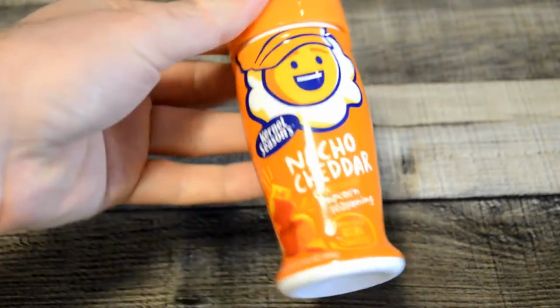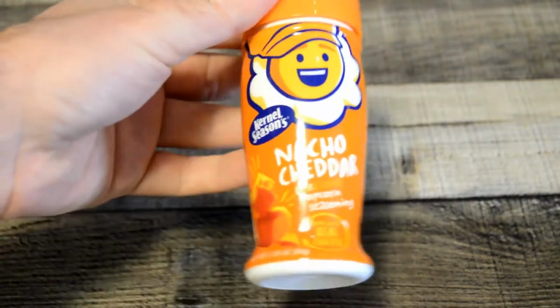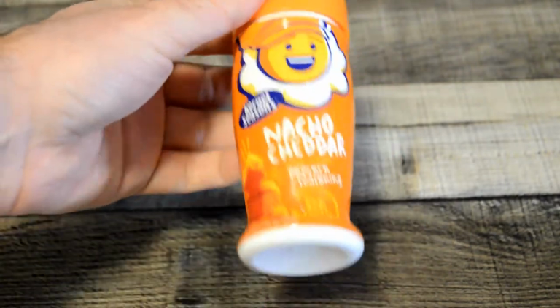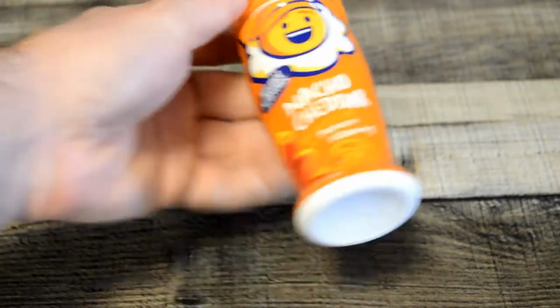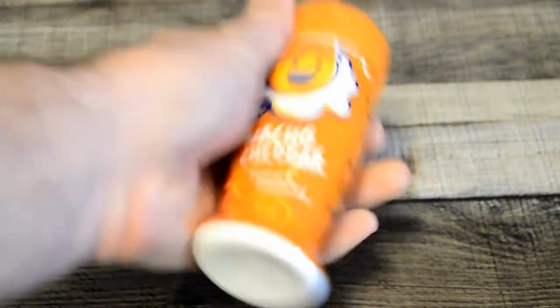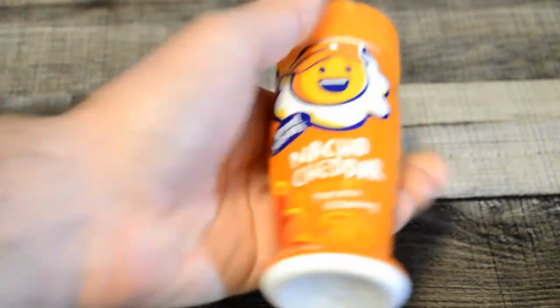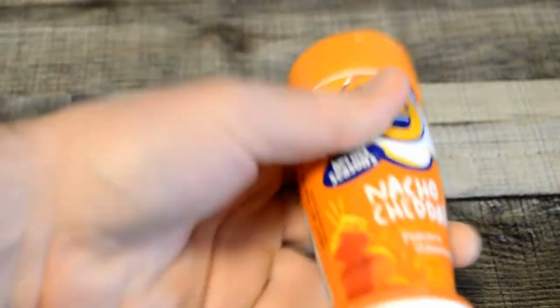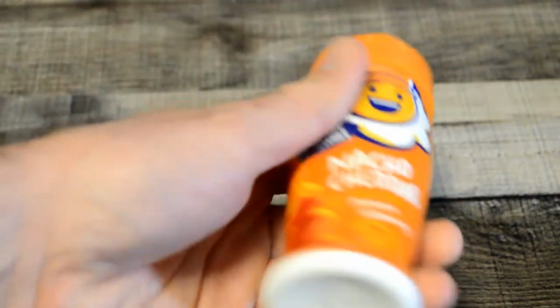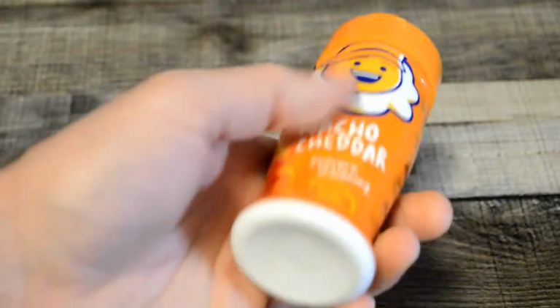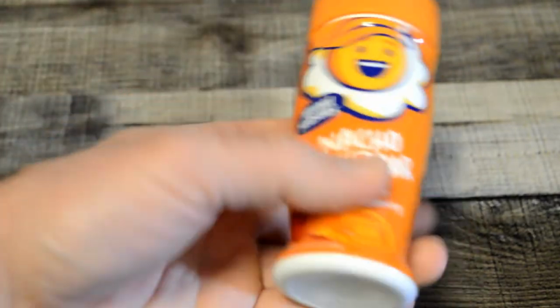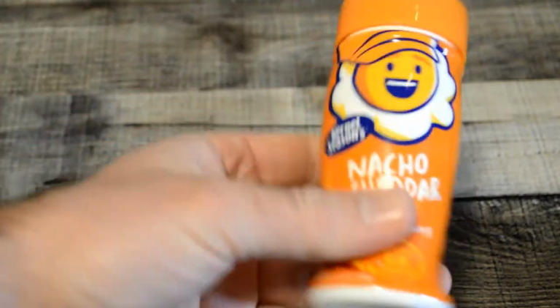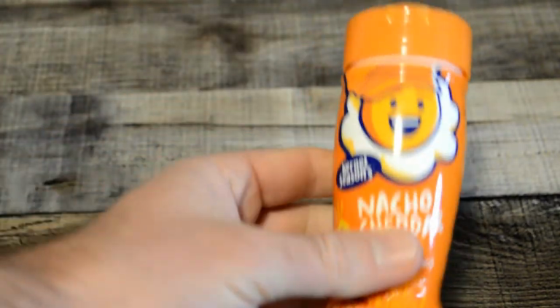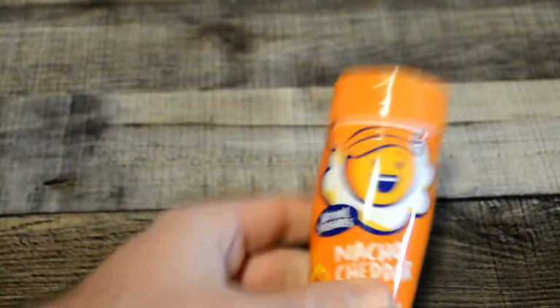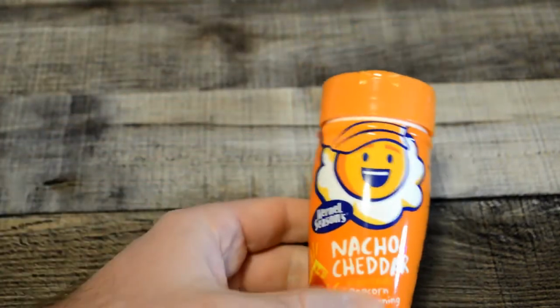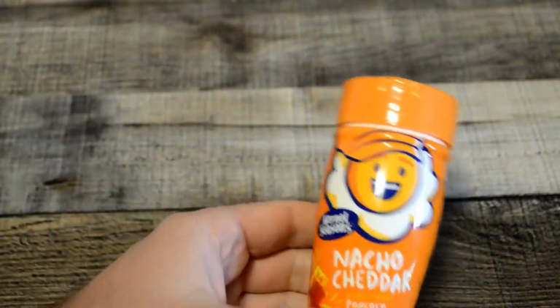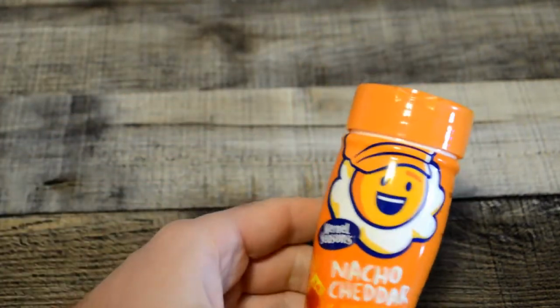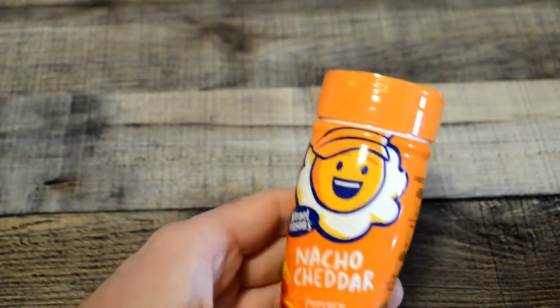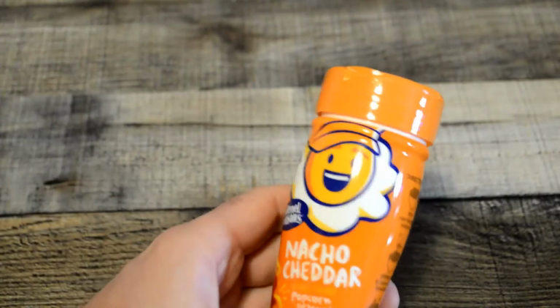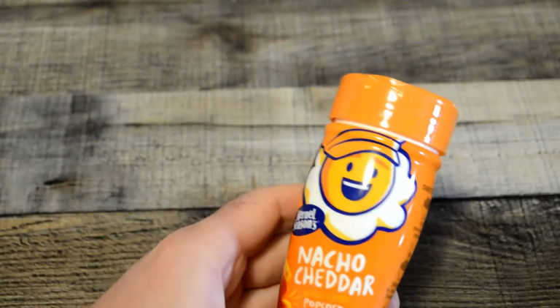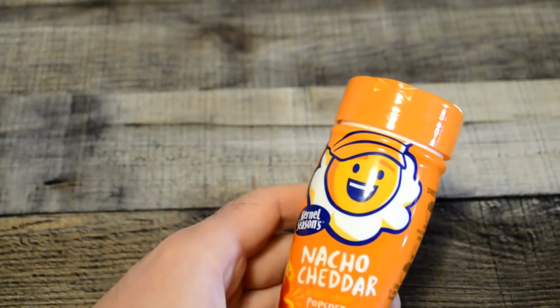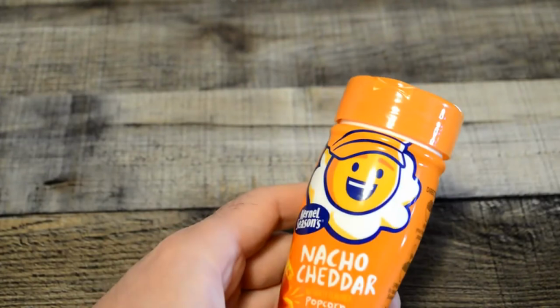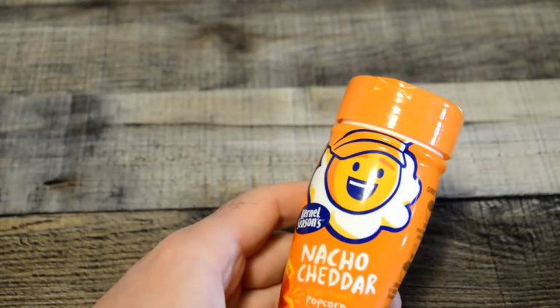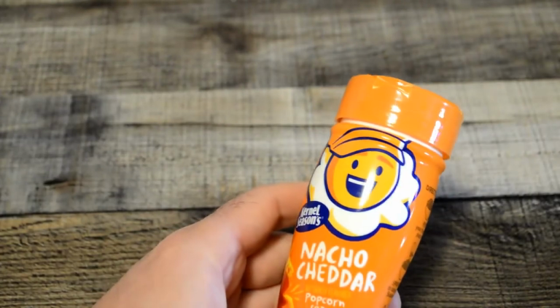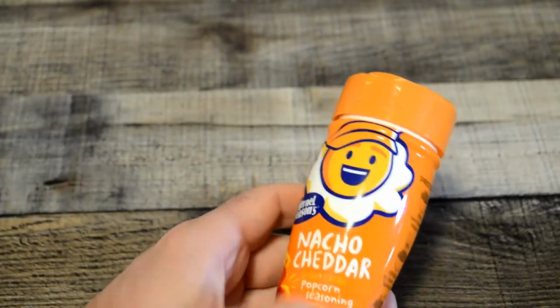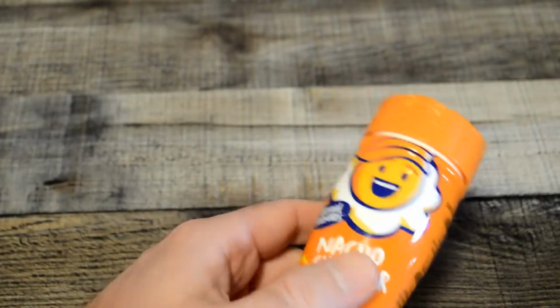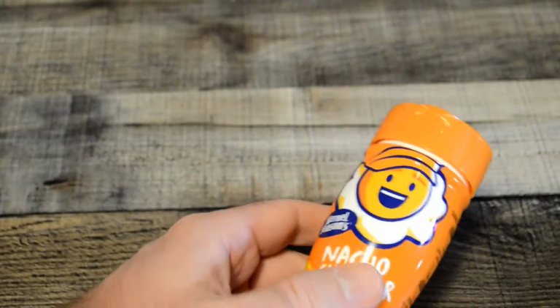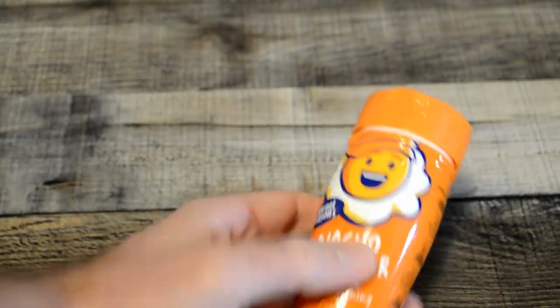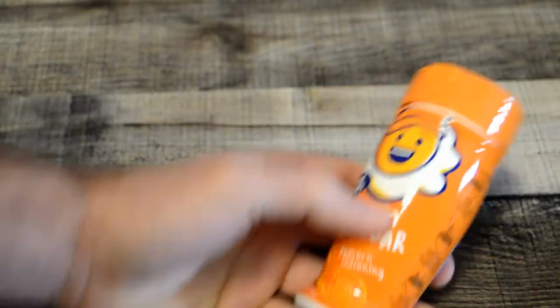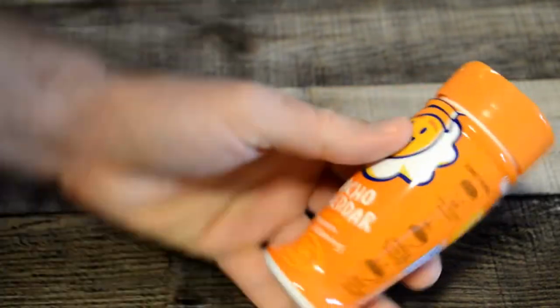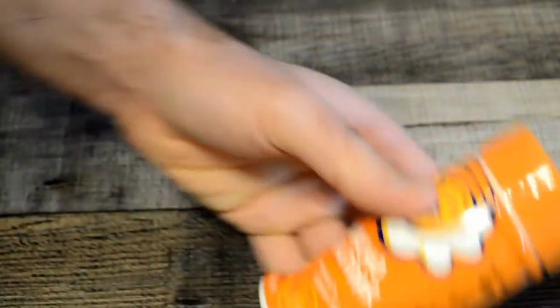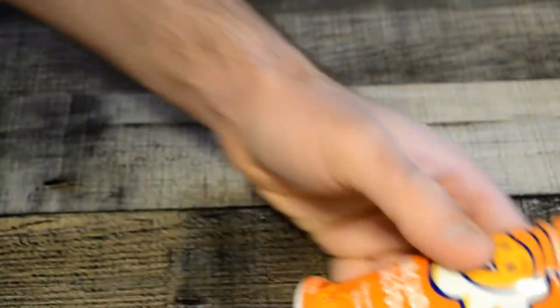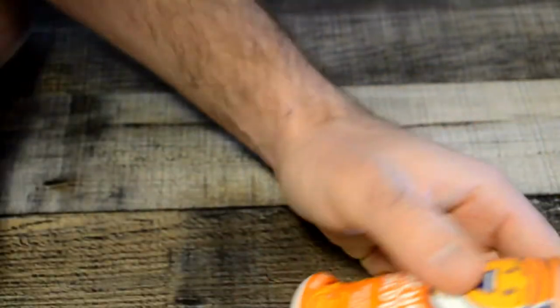There are many flavors. This one sounded good as well. This is the Nacho Cheddar Popcorn Seasoning.